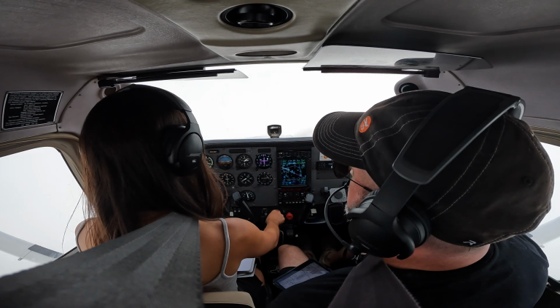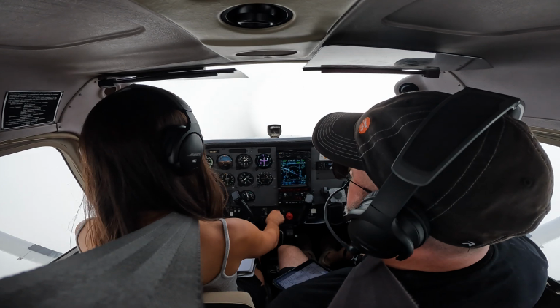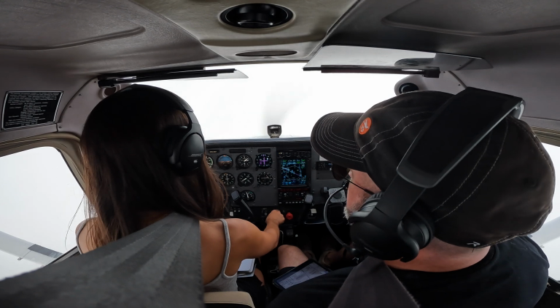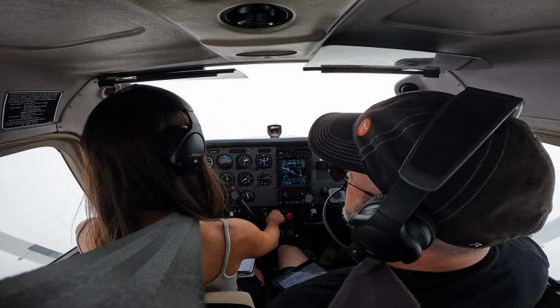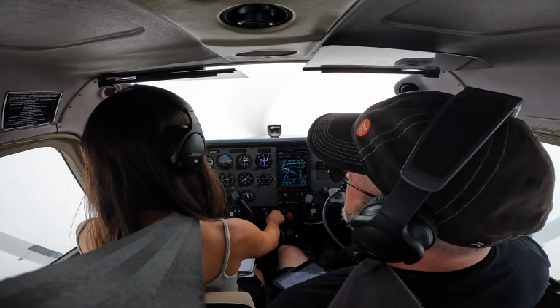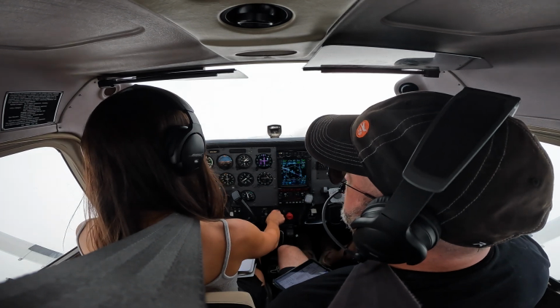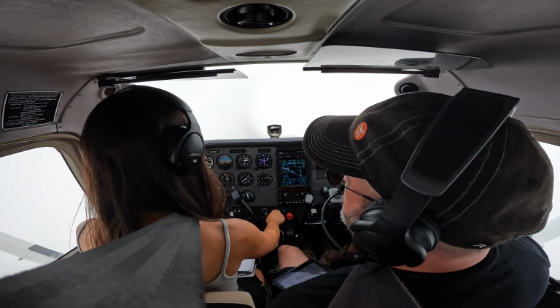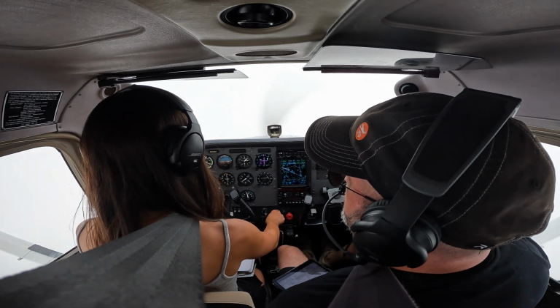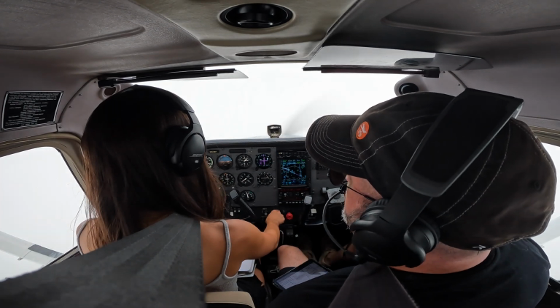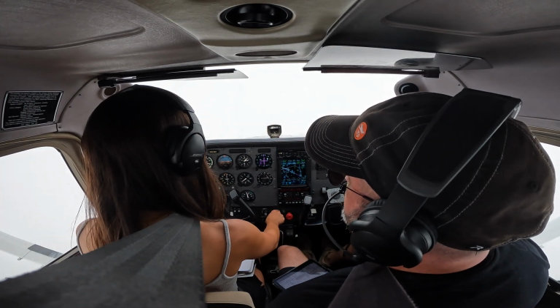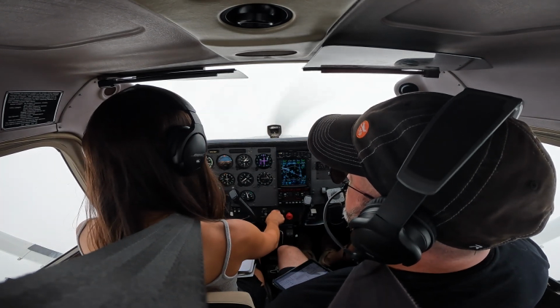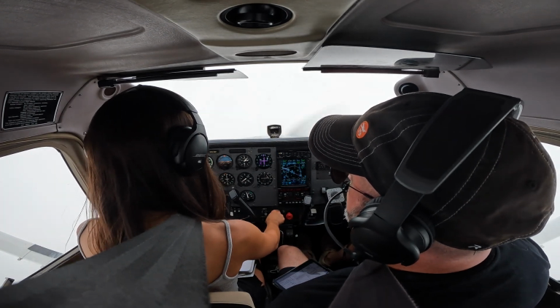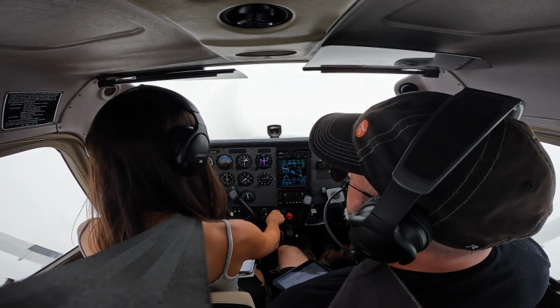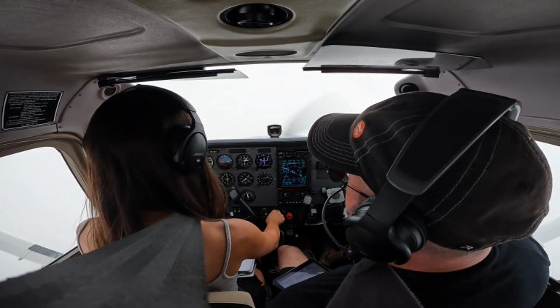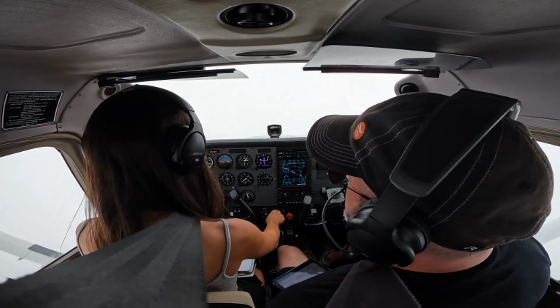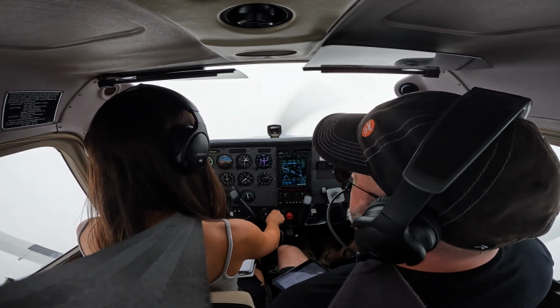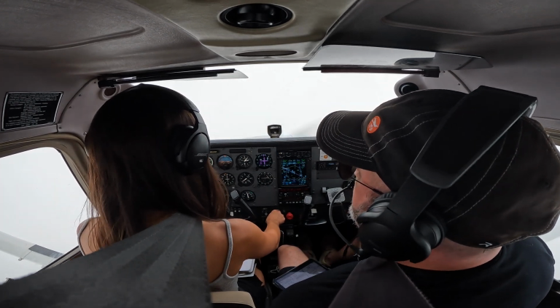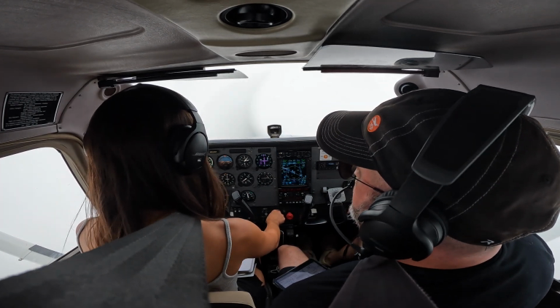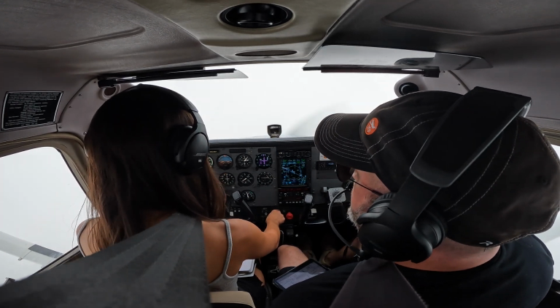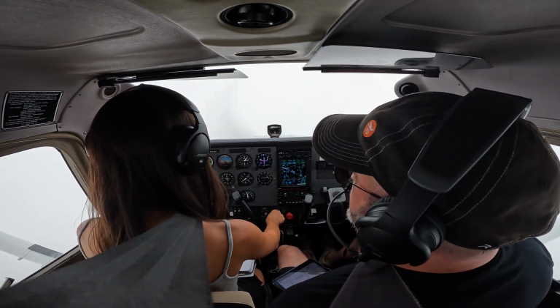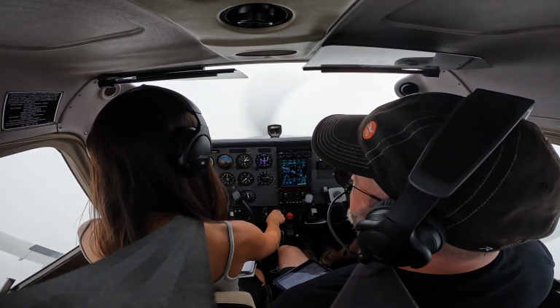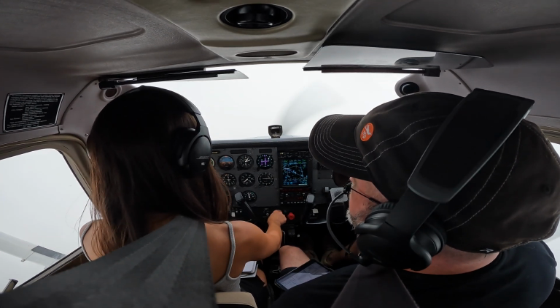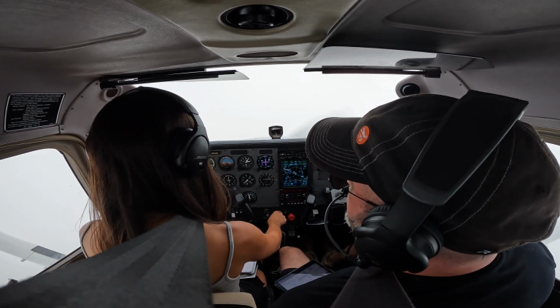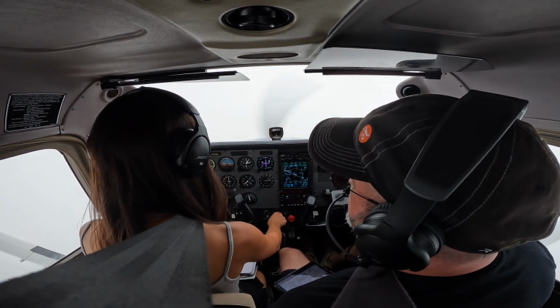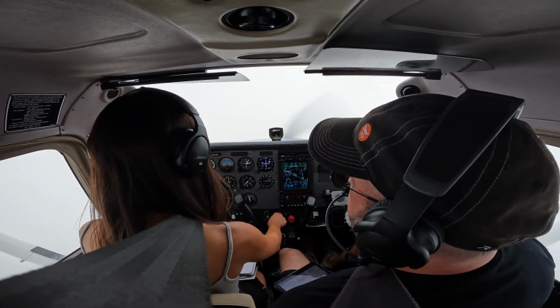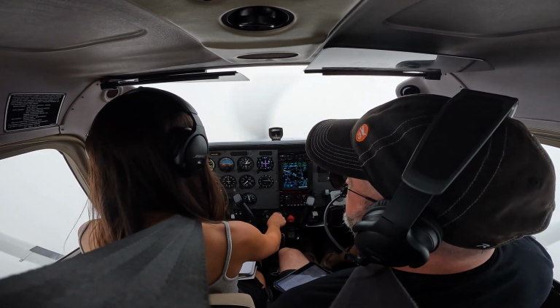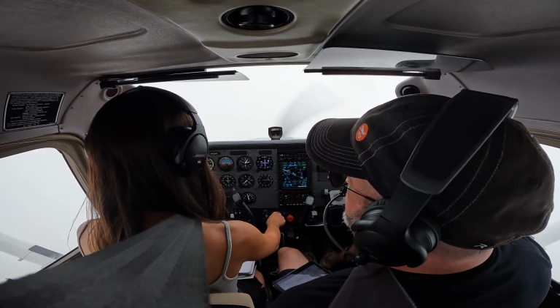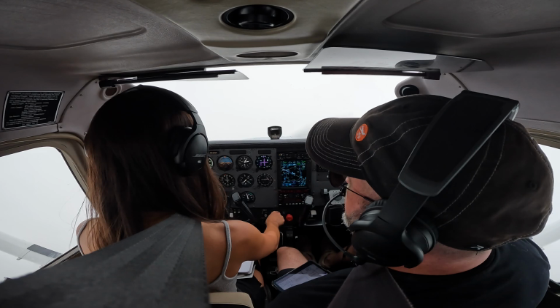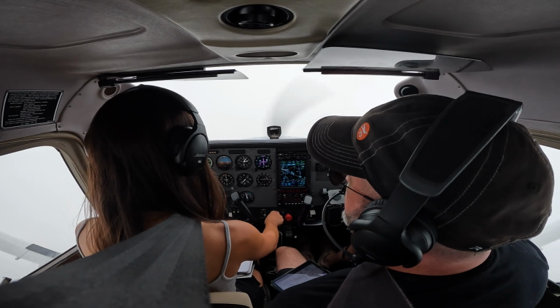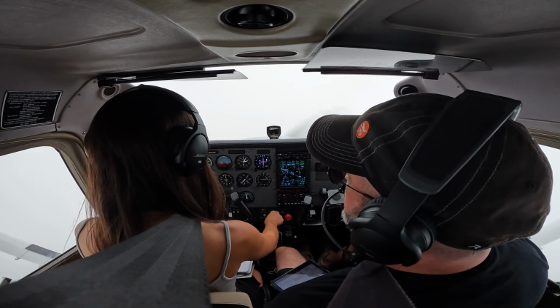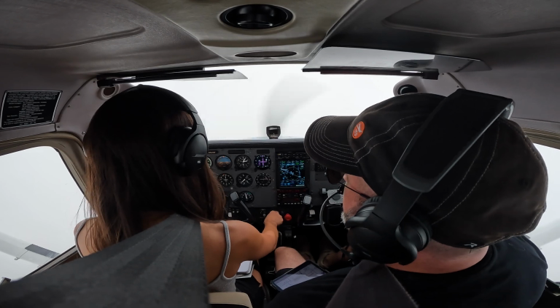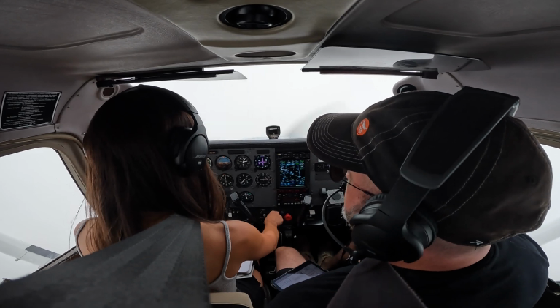500 feet per minute, that looks great. I'm gonna pitch down a little bit I guess. You're doing great.